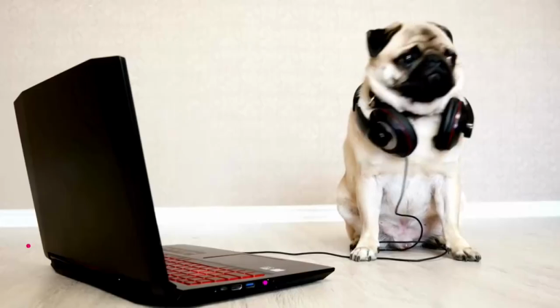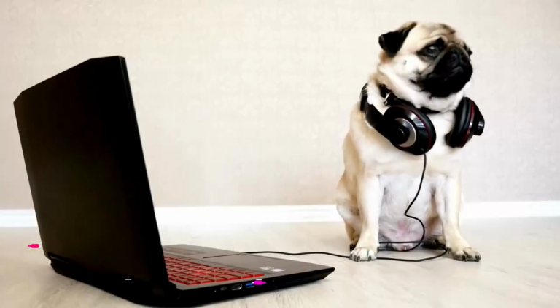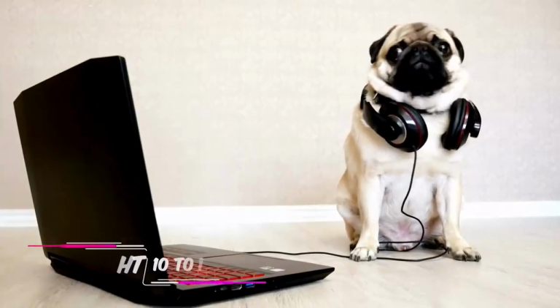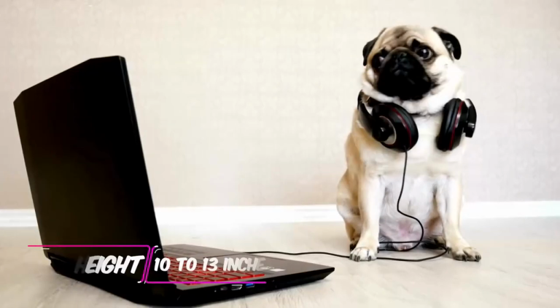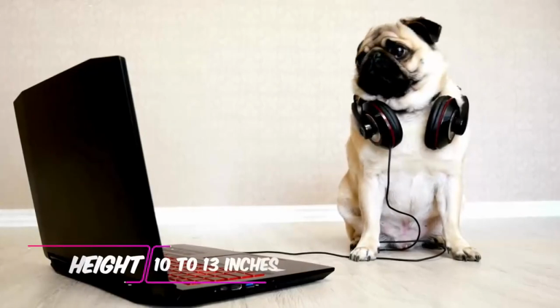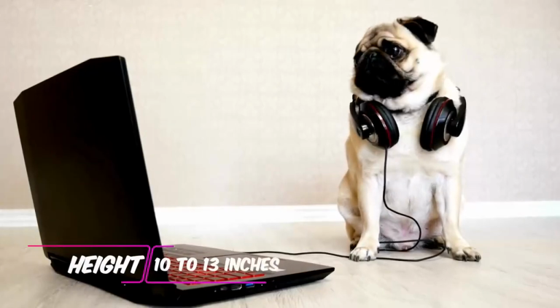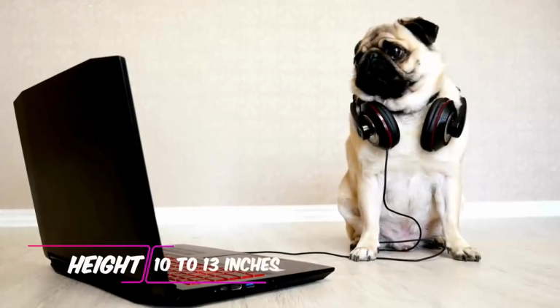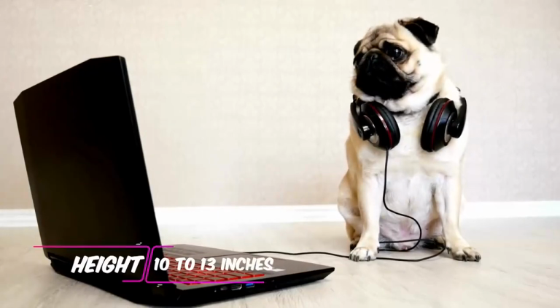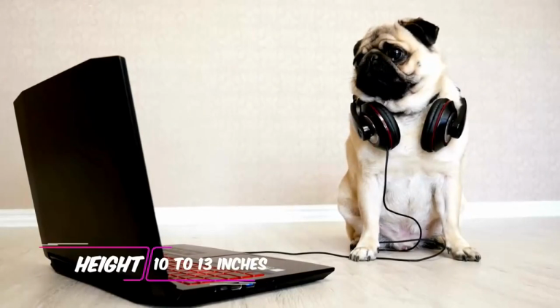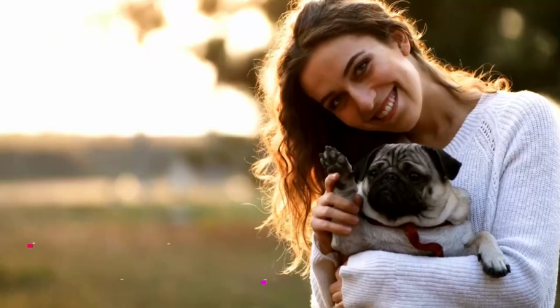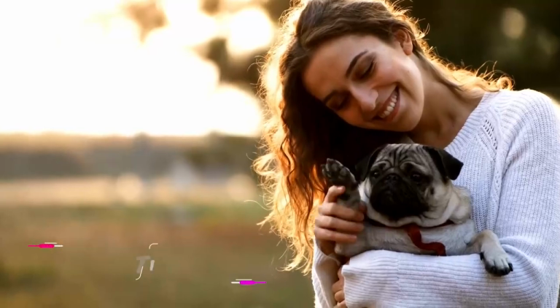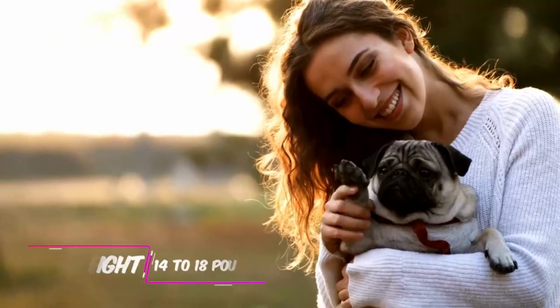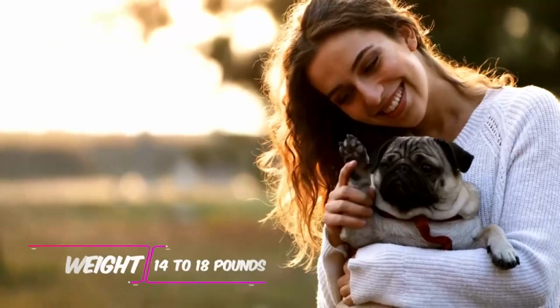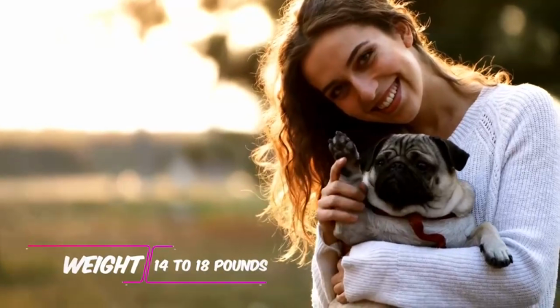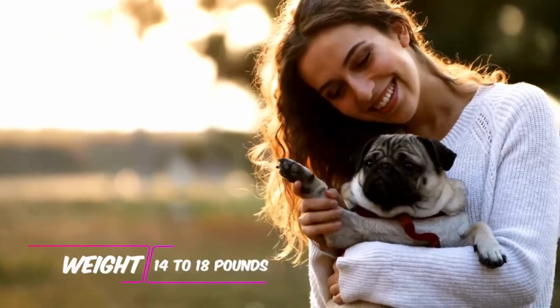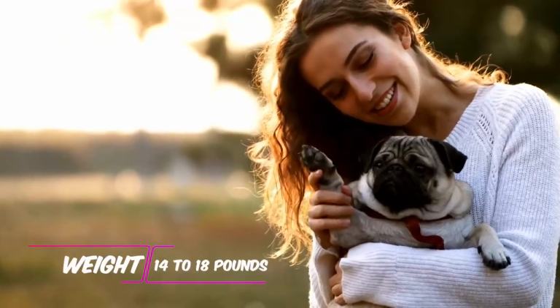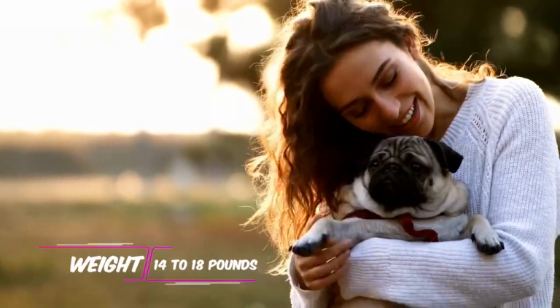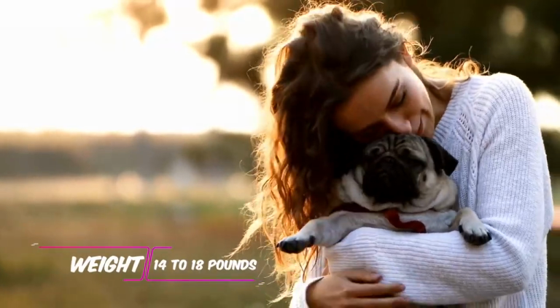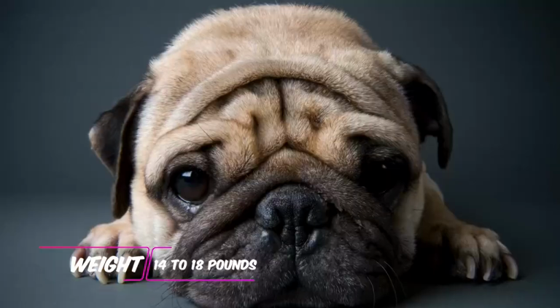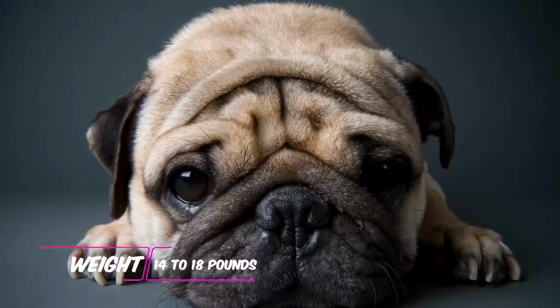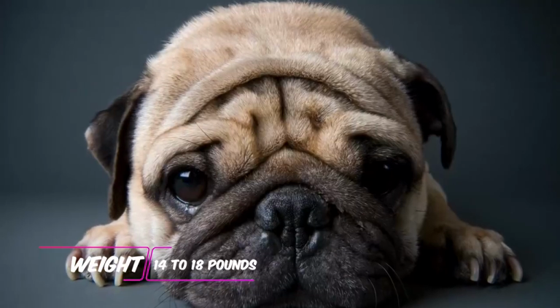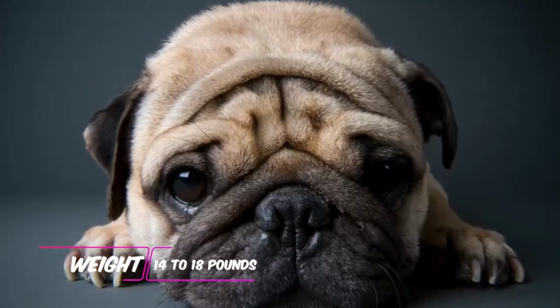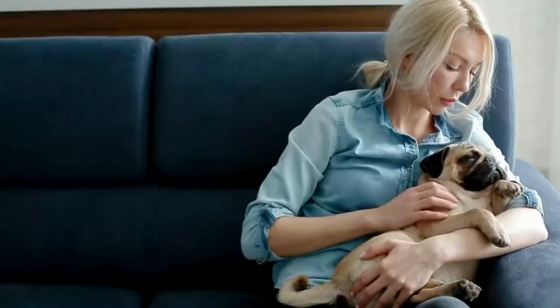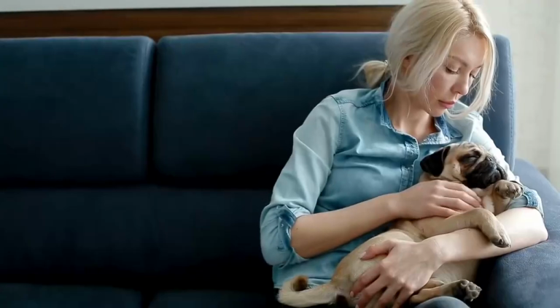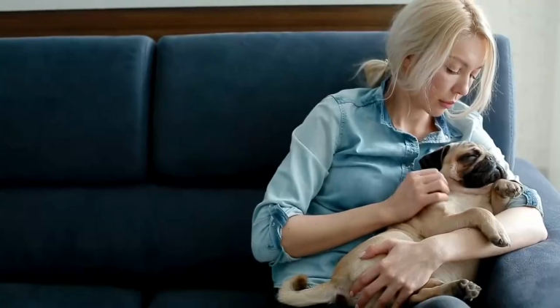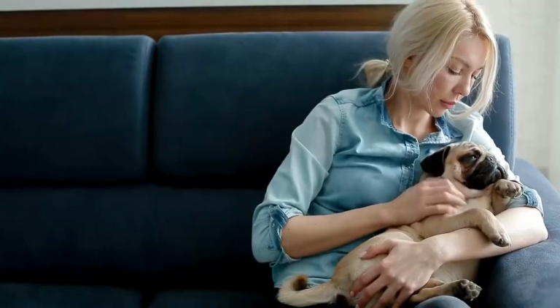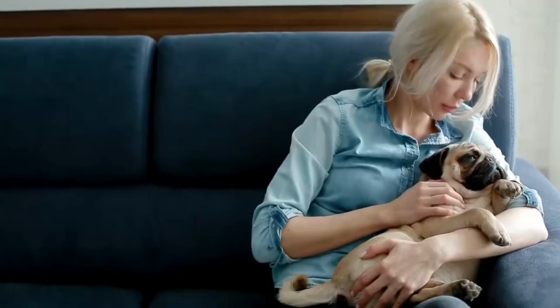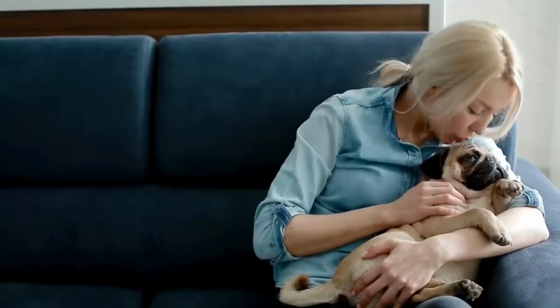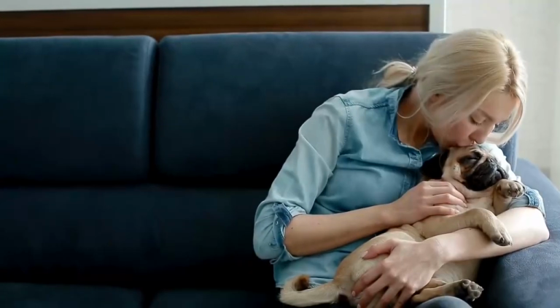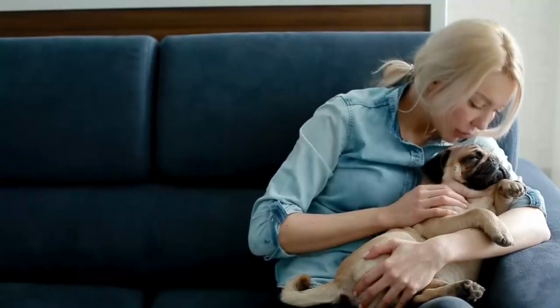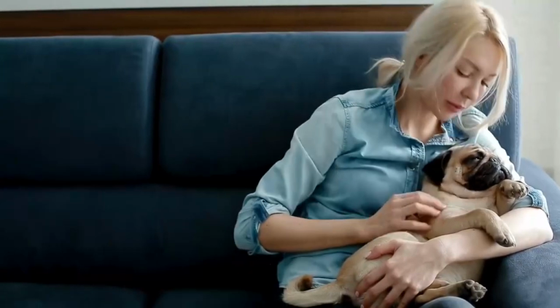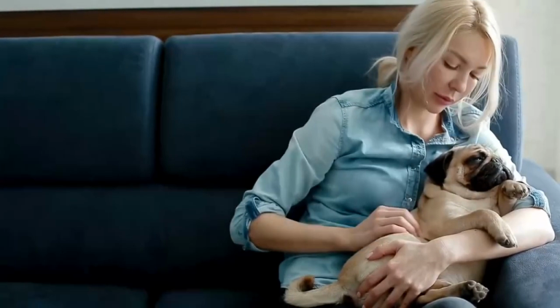Height: 10 to 13 inches. Weight: 14 to 18 pounds. Coat color: fawn or black with a black face mask.